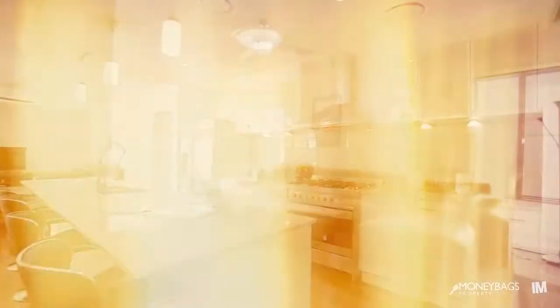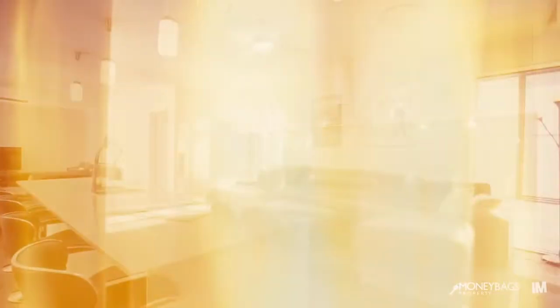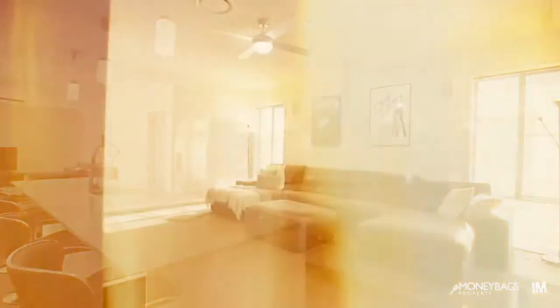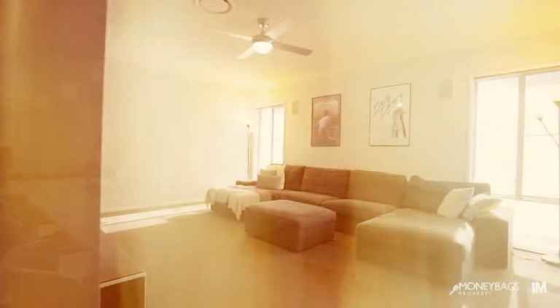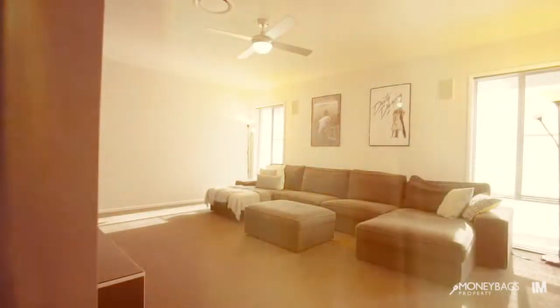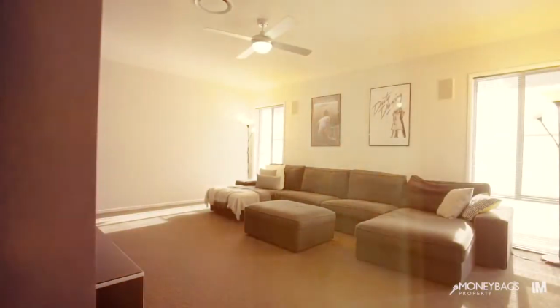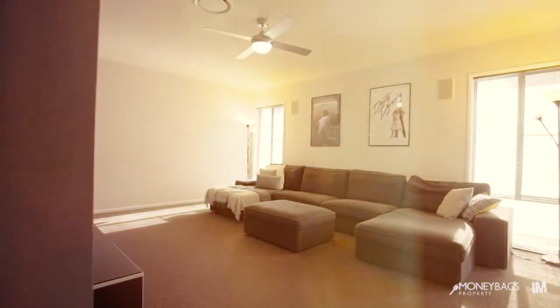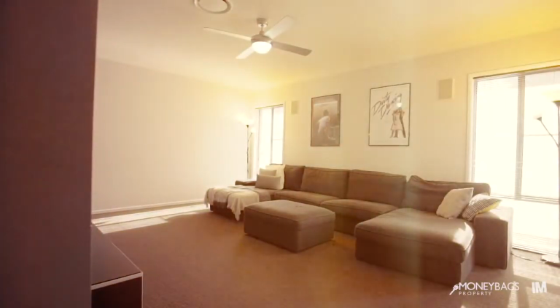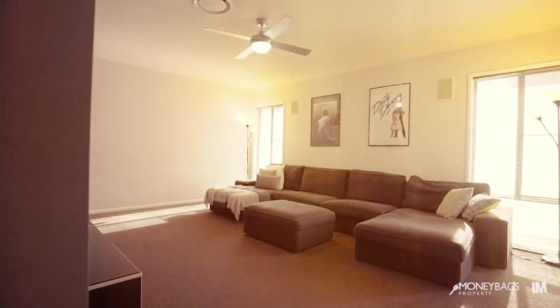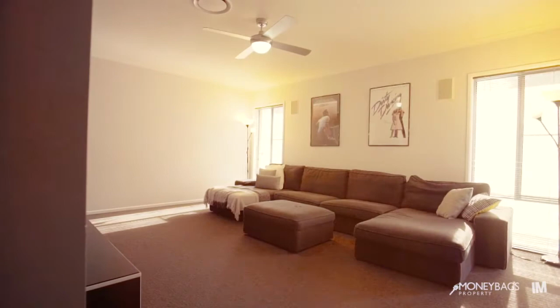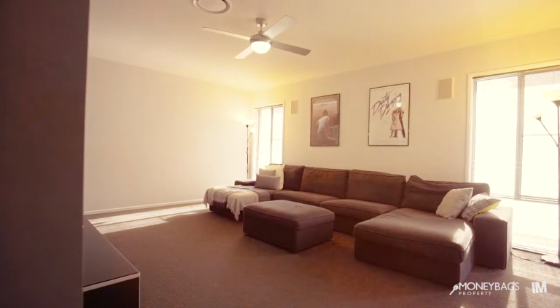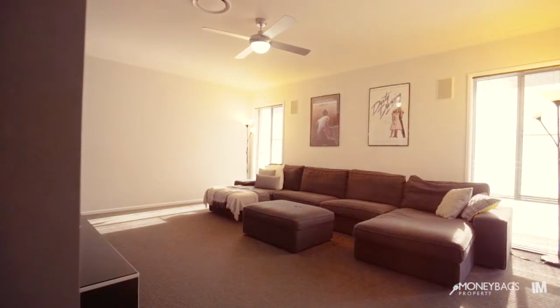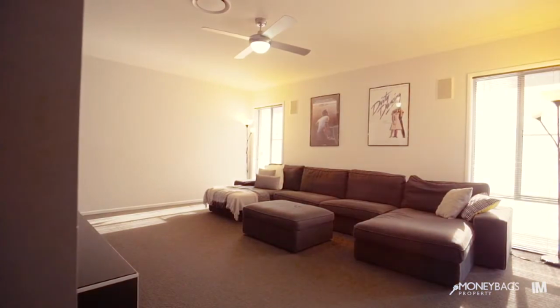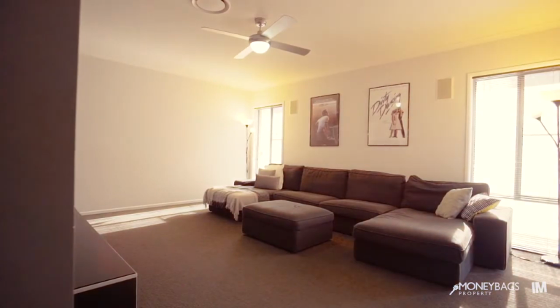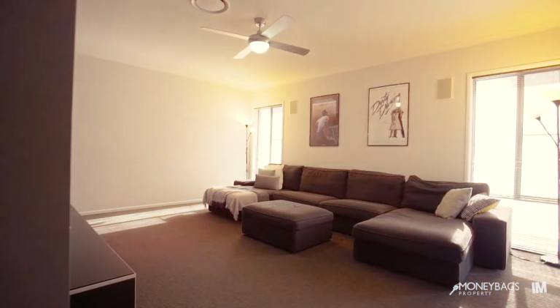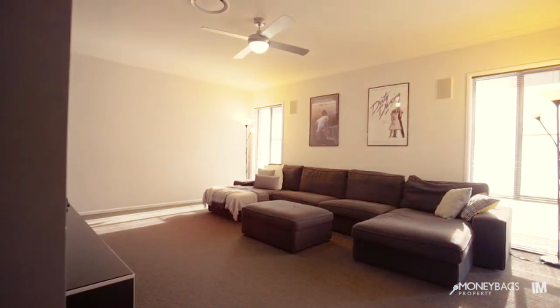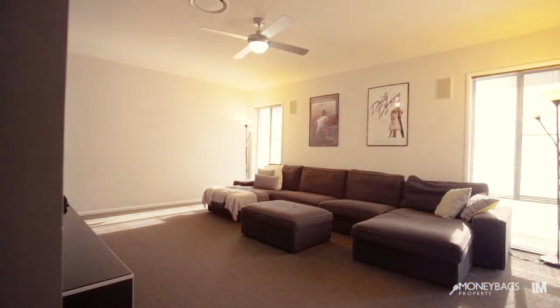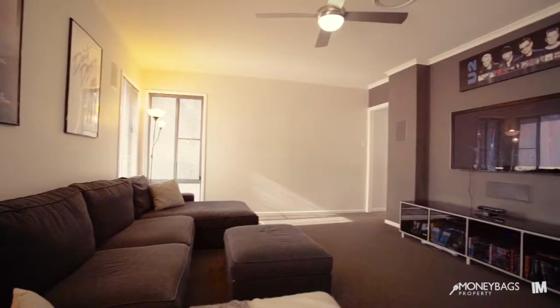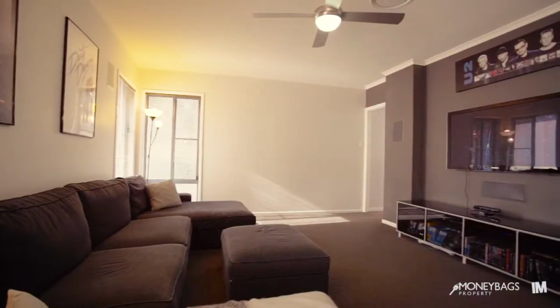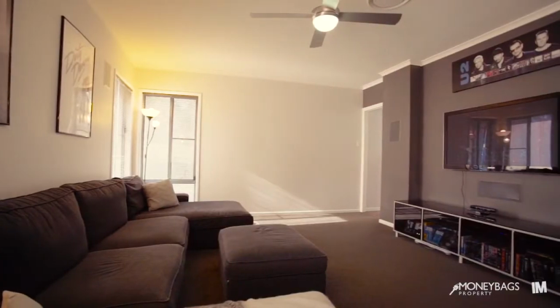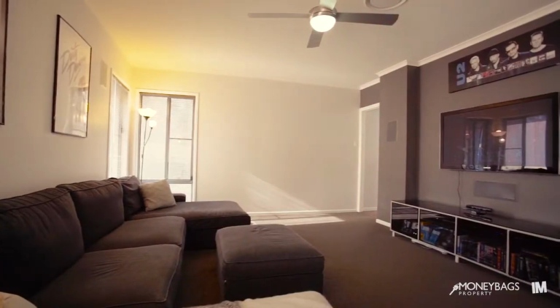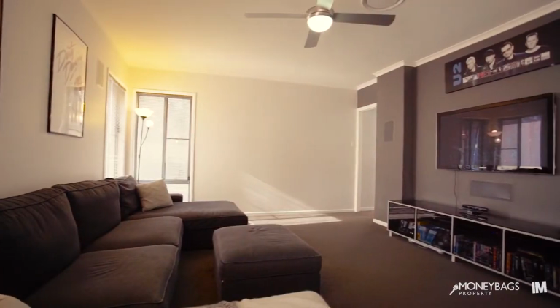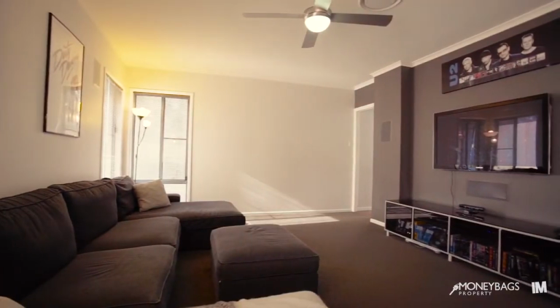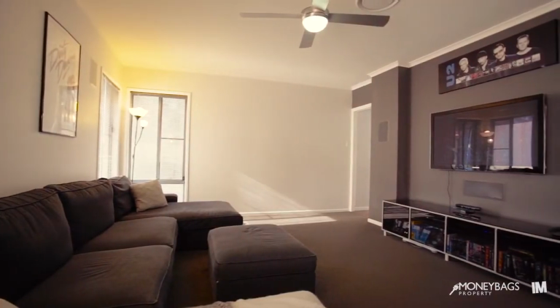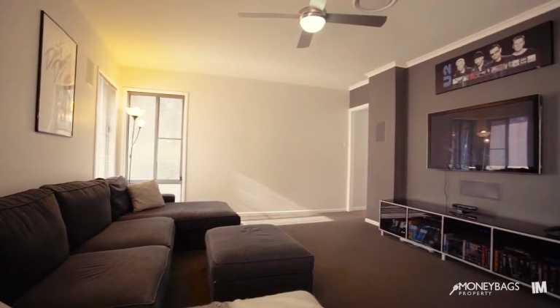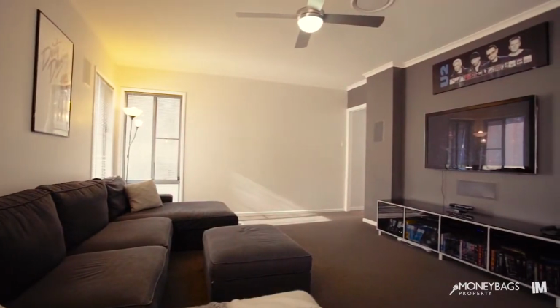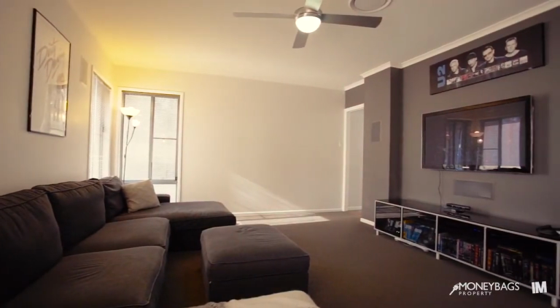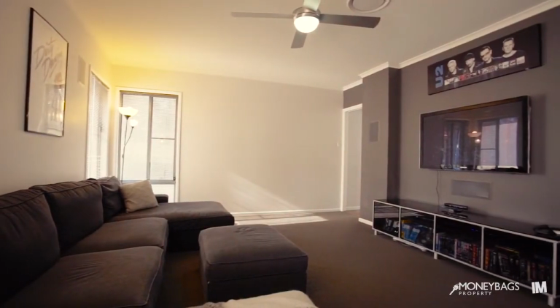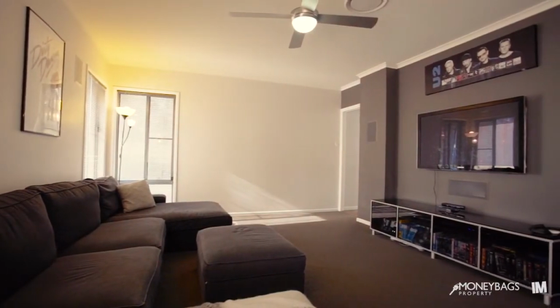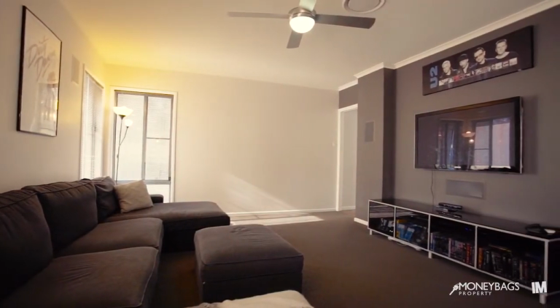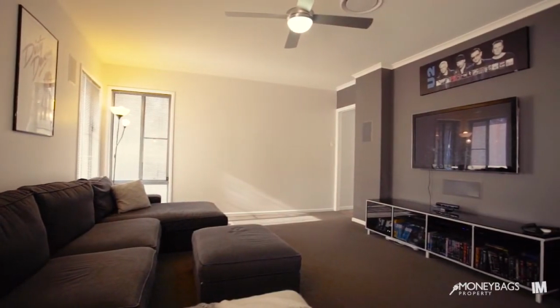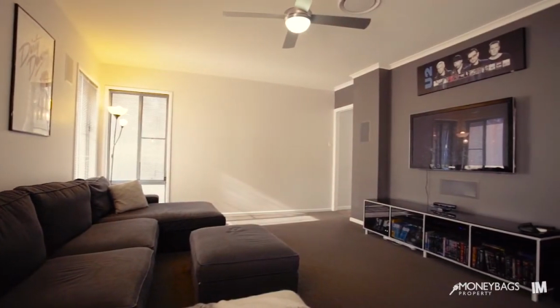There's a fantastic breakfast bar, and you've got the great bonus of a media room with inbuilt speakers for the perfect movie night.